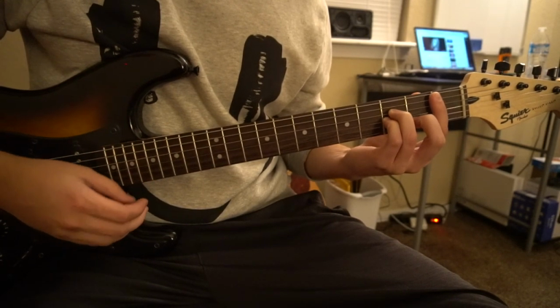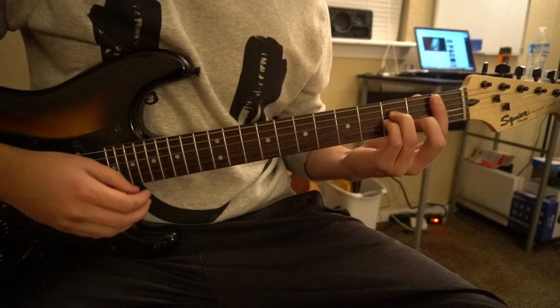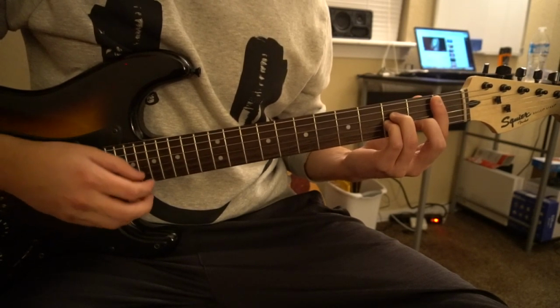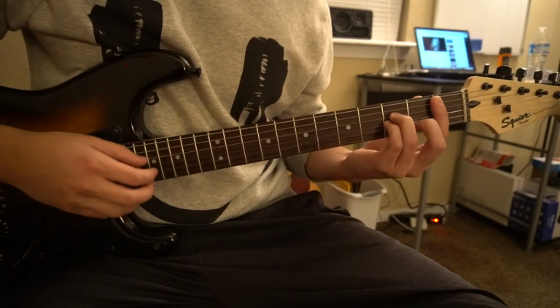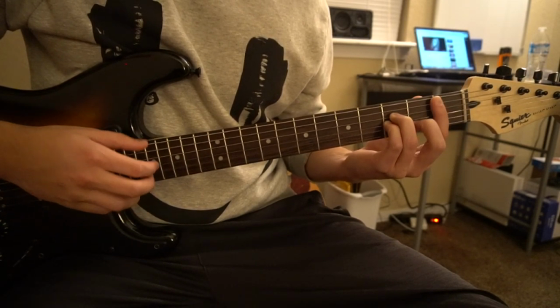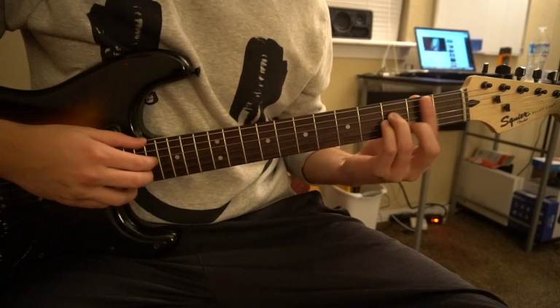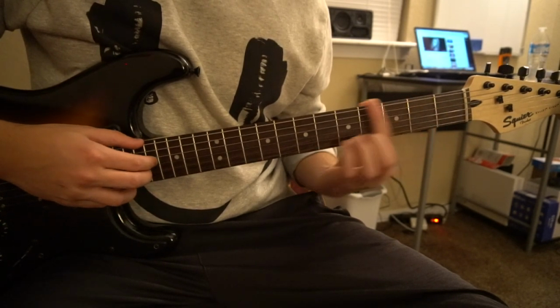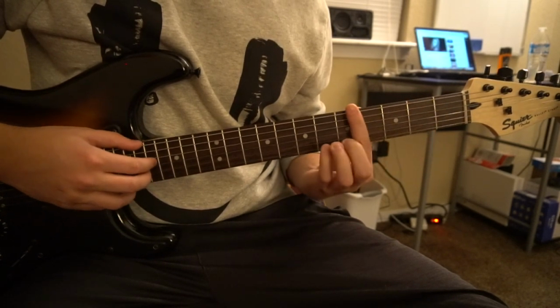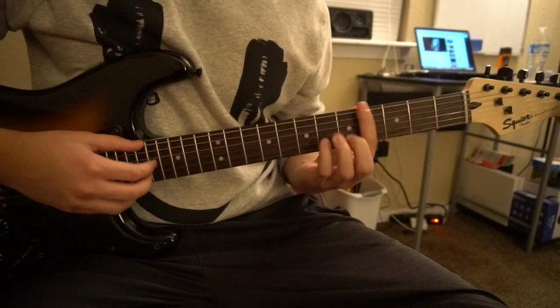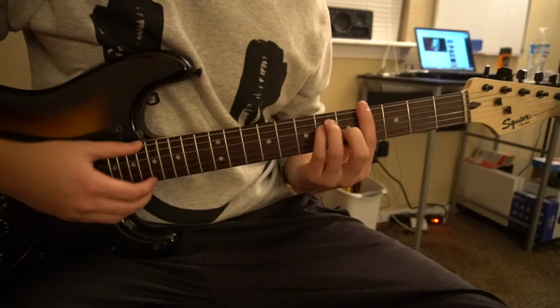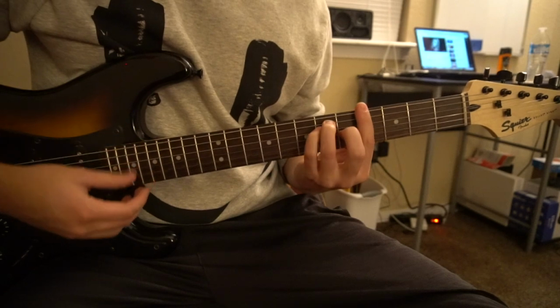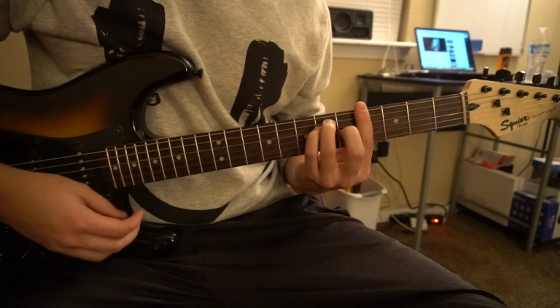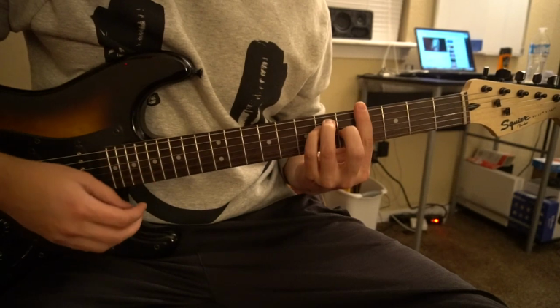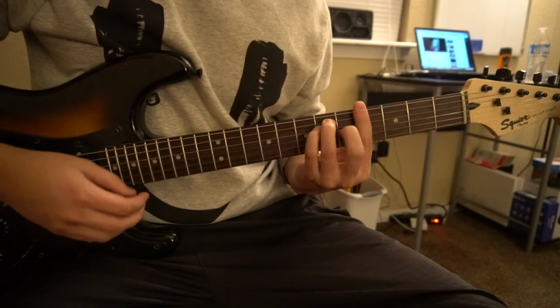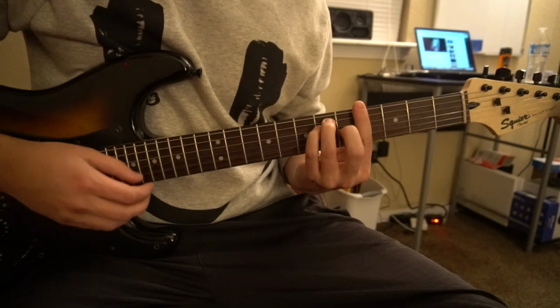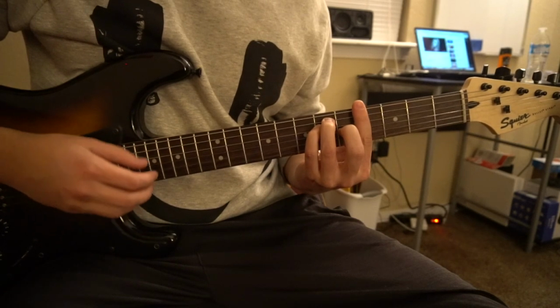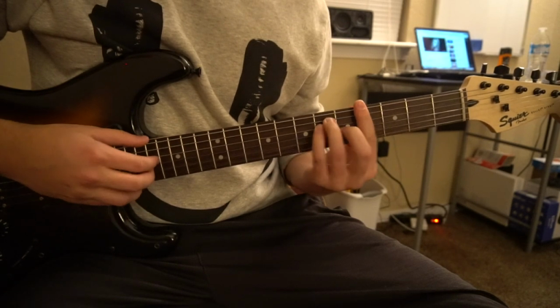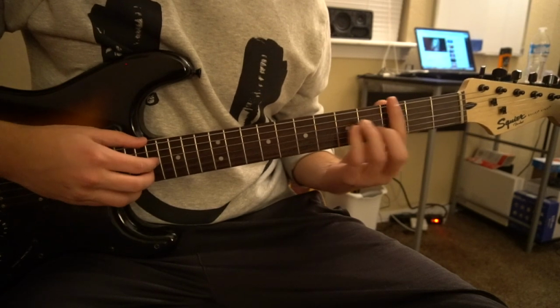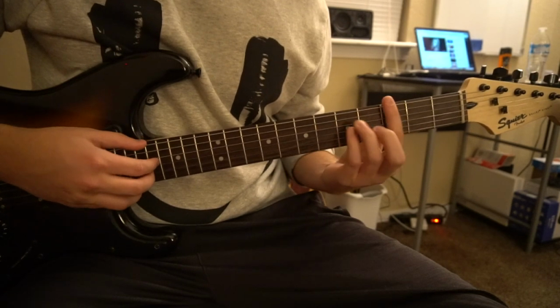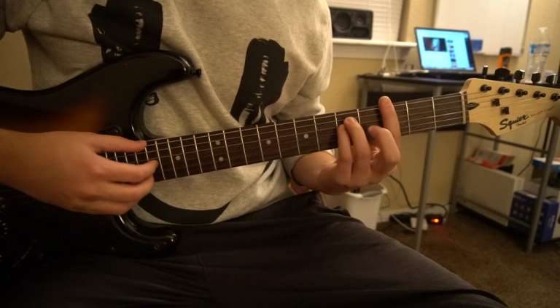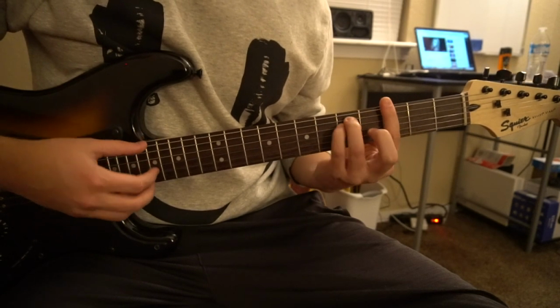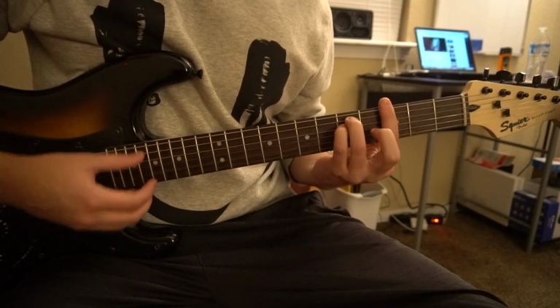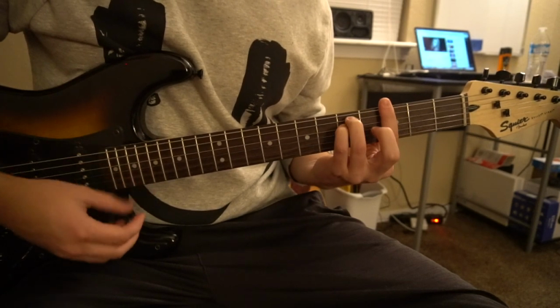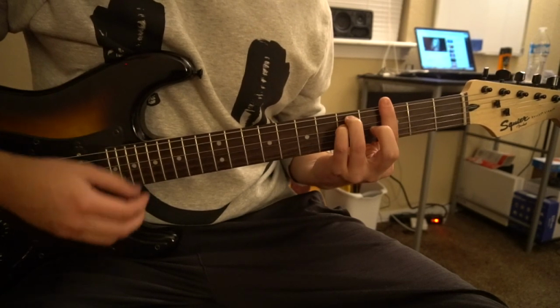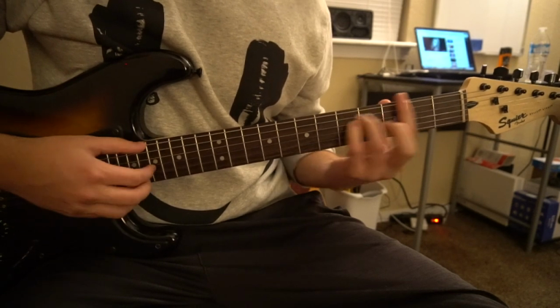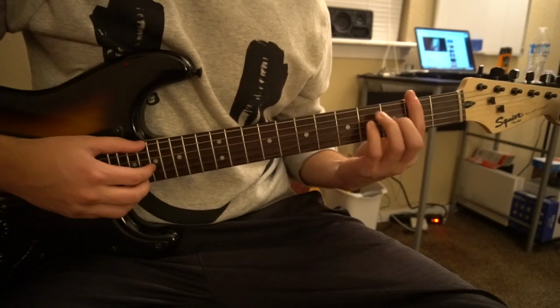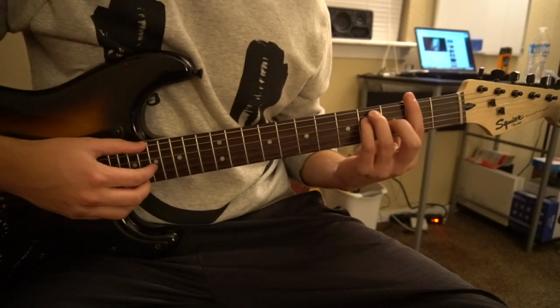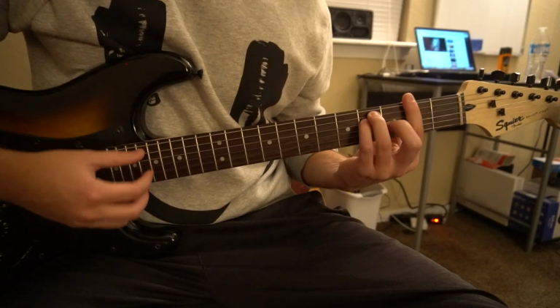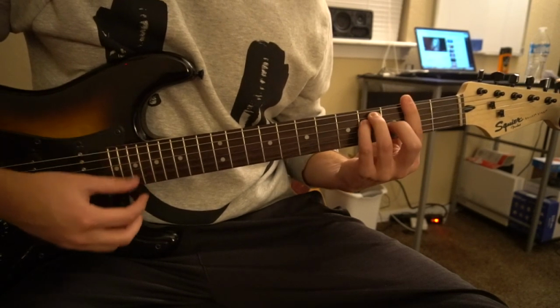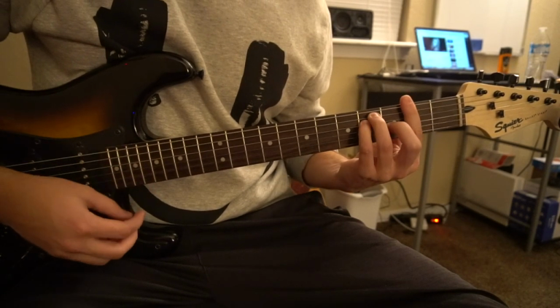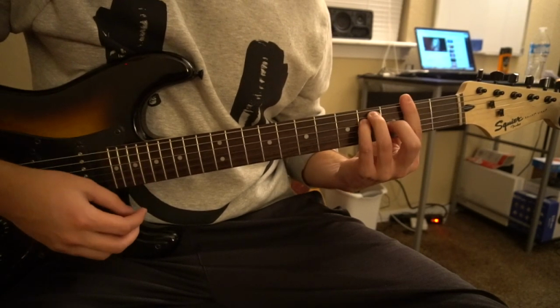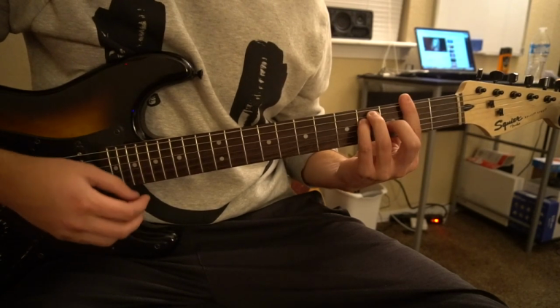We have a Bb minor, an Ab major, a G minor, and a Gb major.